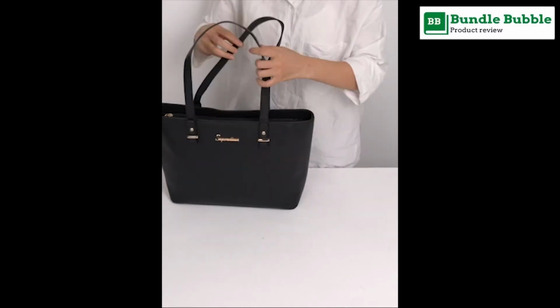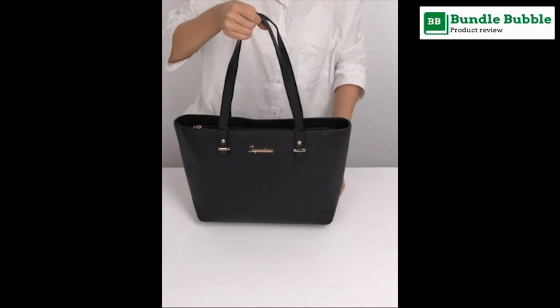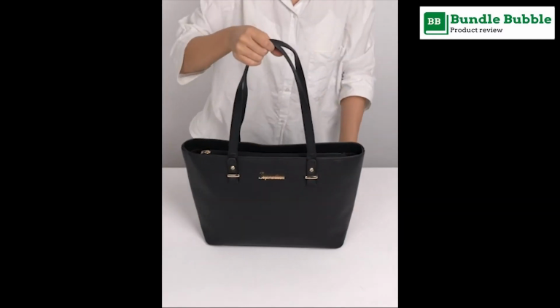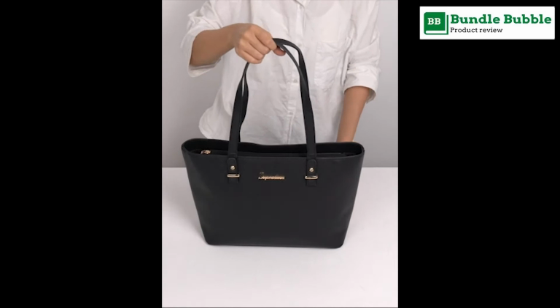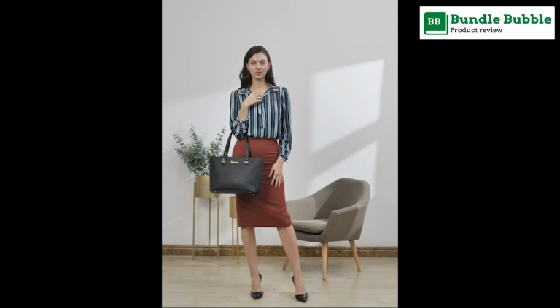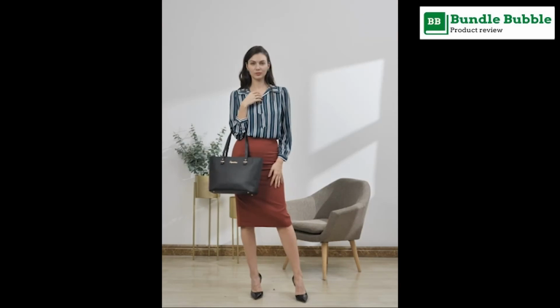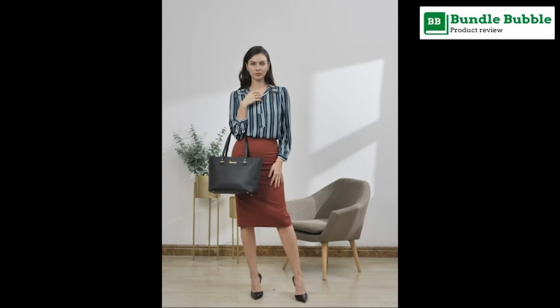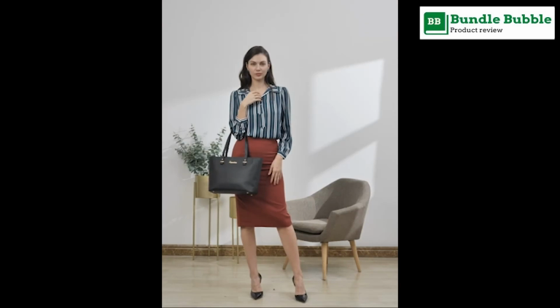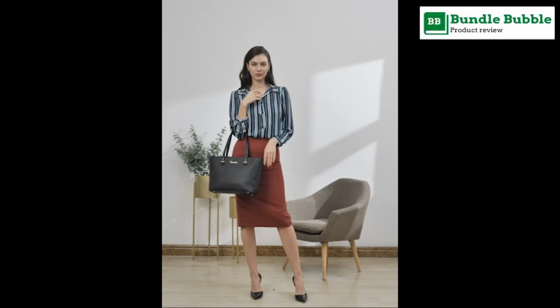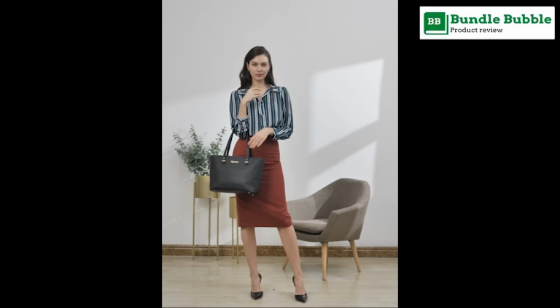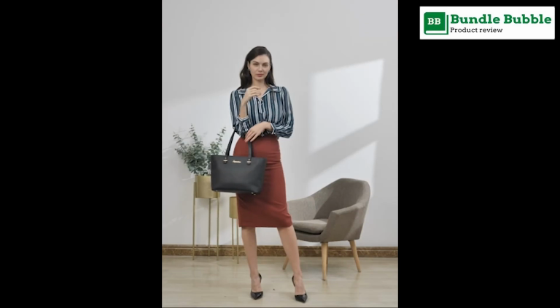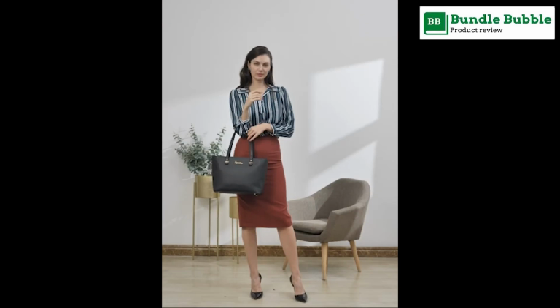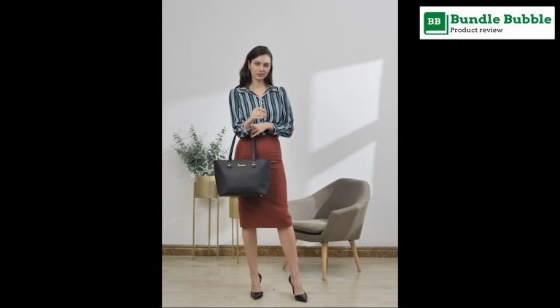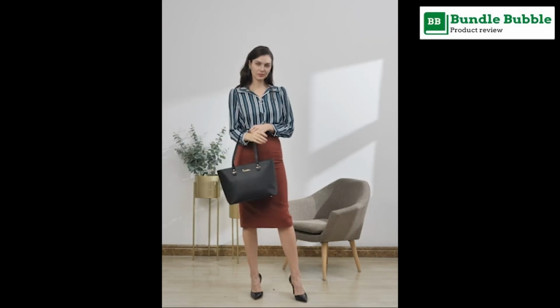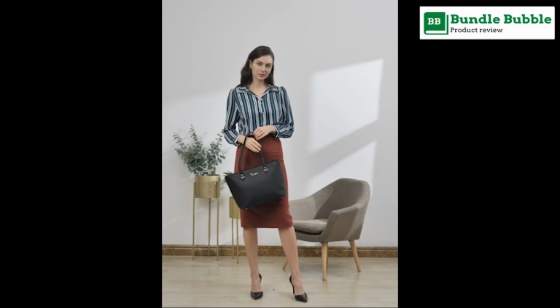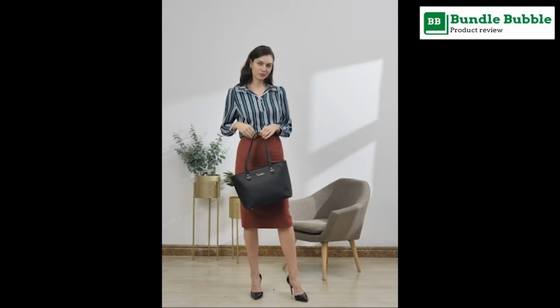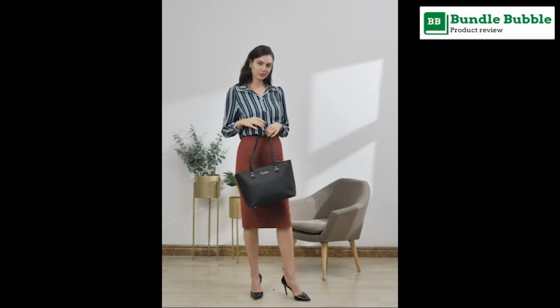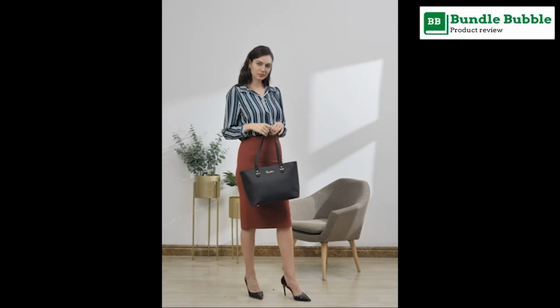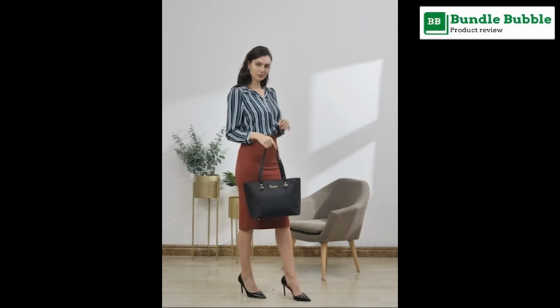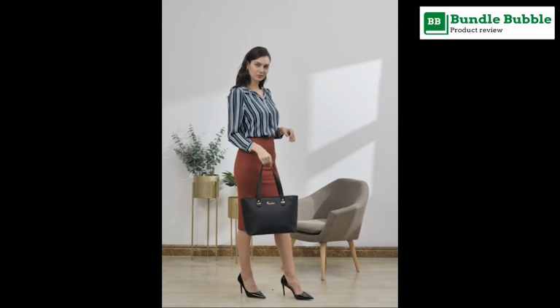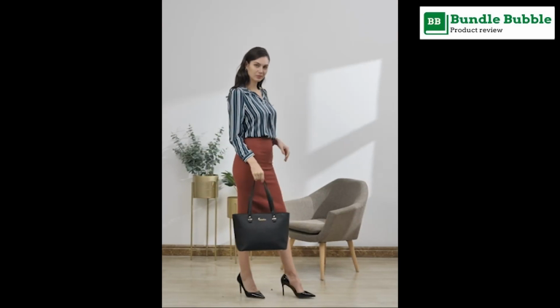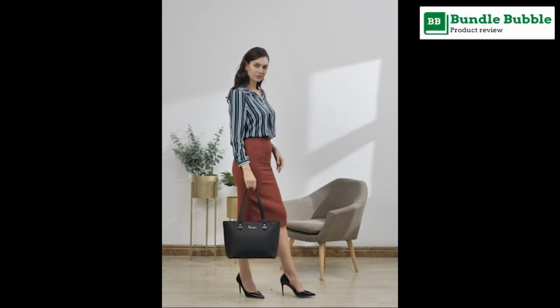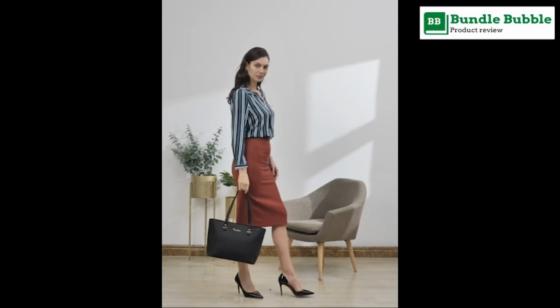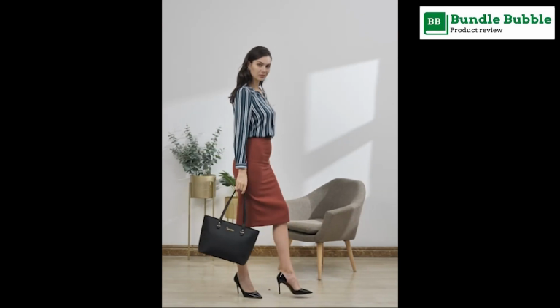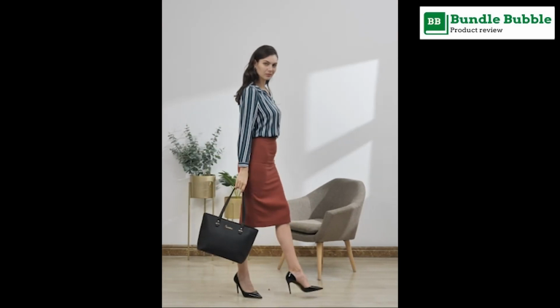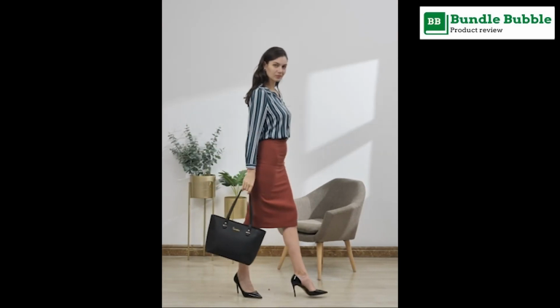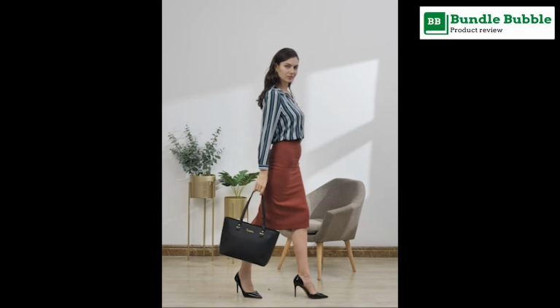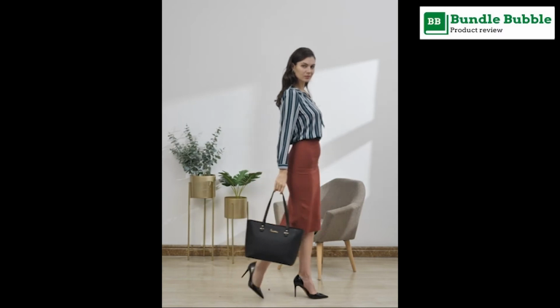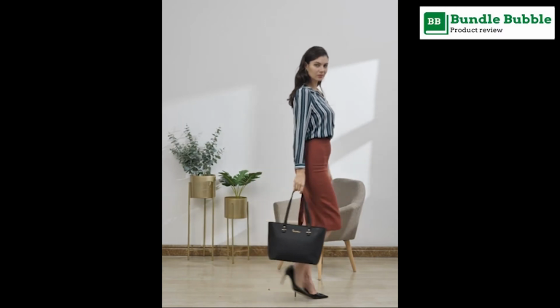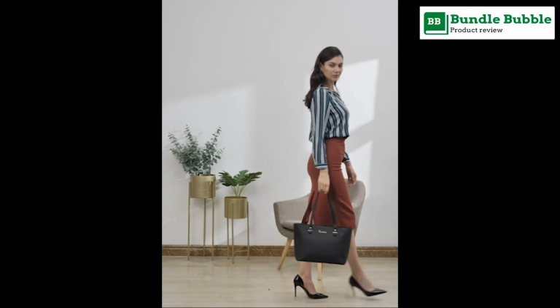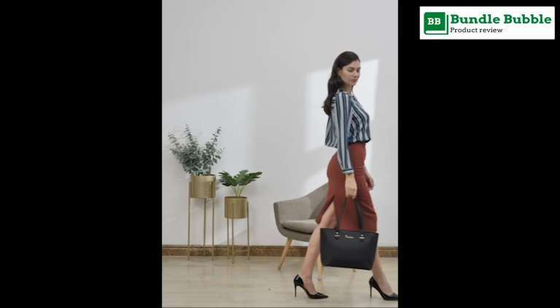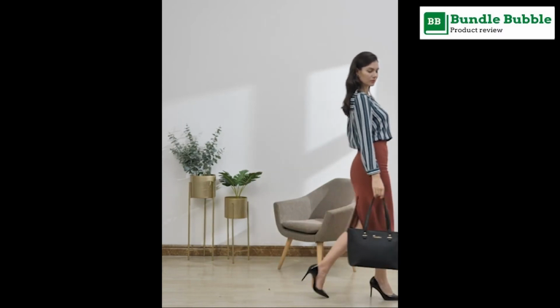Perfect for dating, shopping, working, traveling, vacation, party, and other occasions, and keep your daily items well organized.